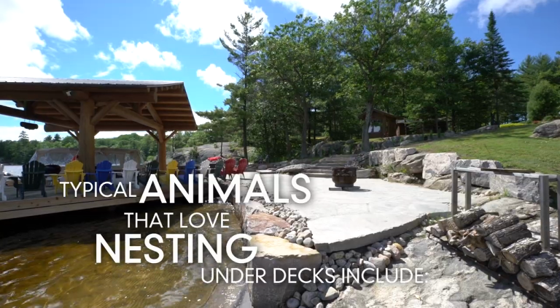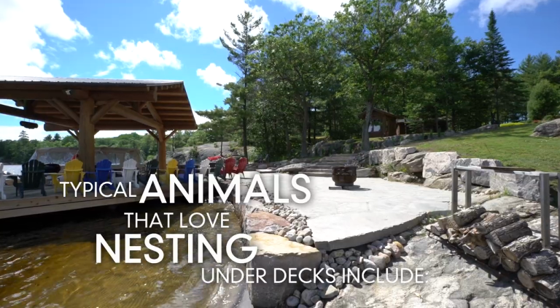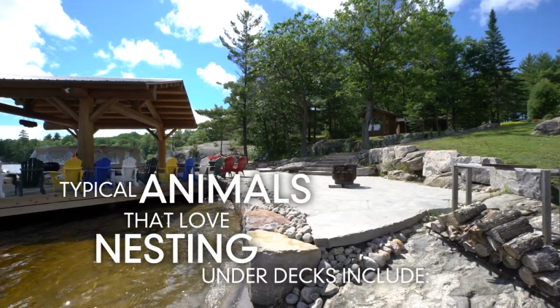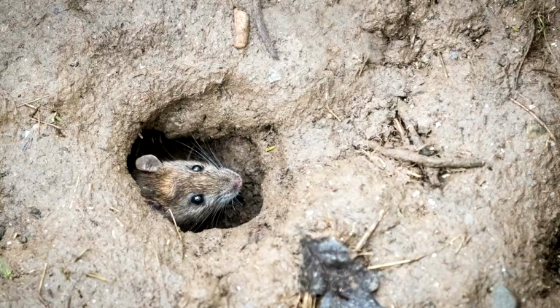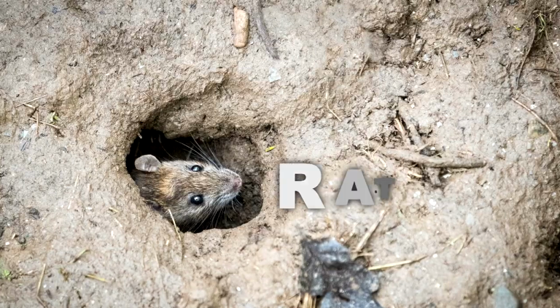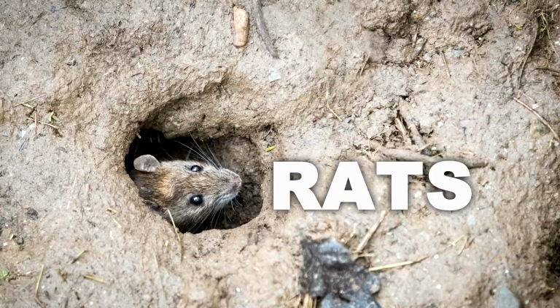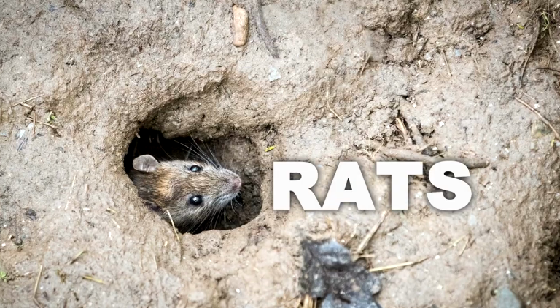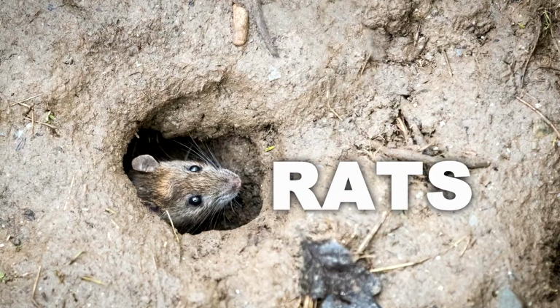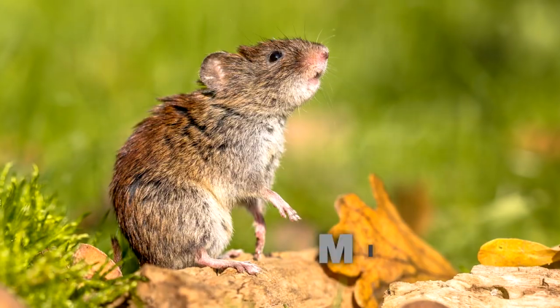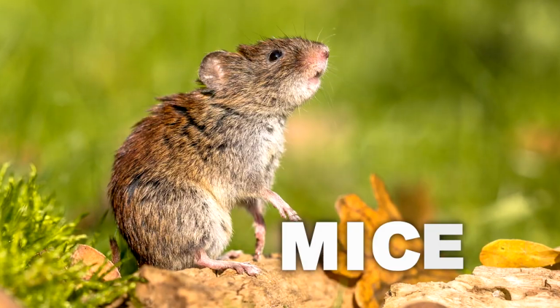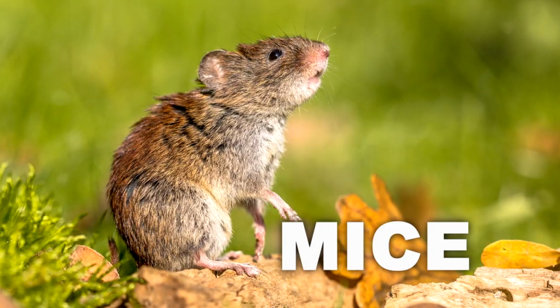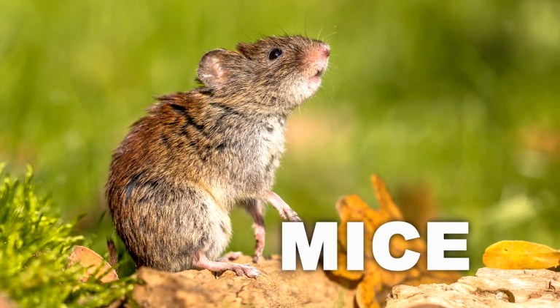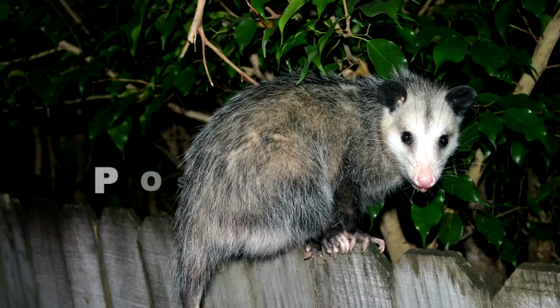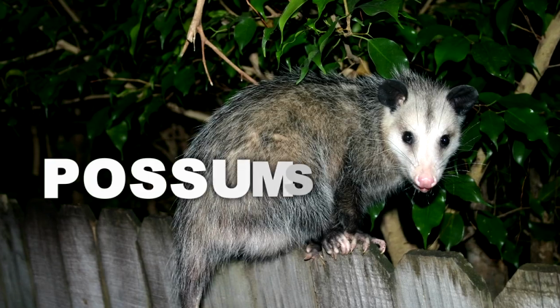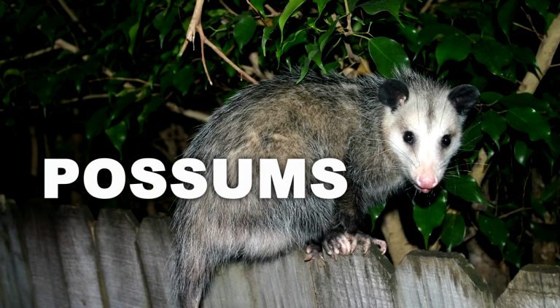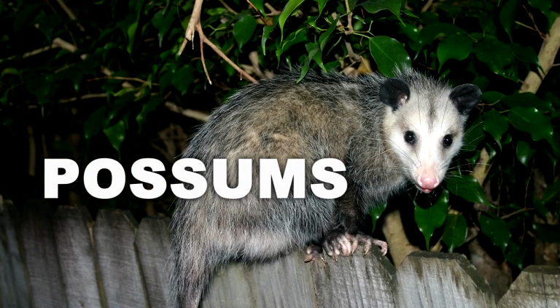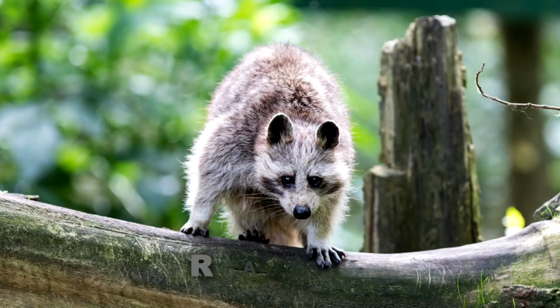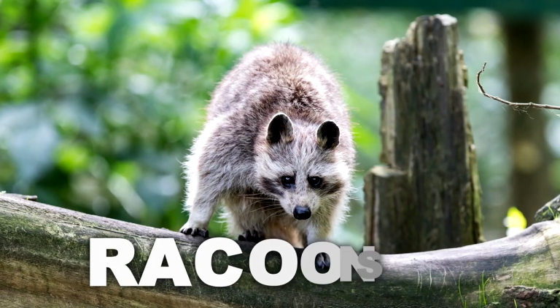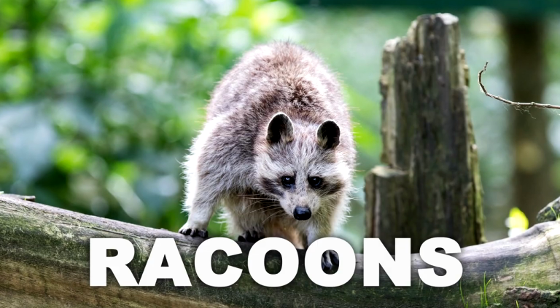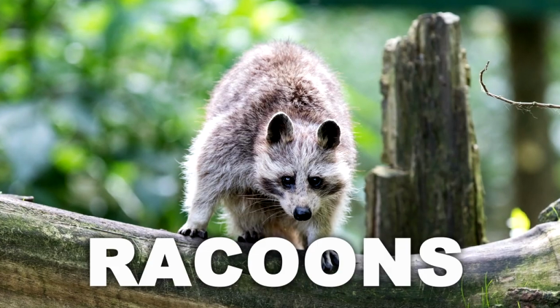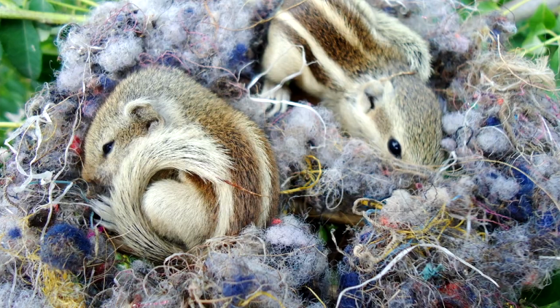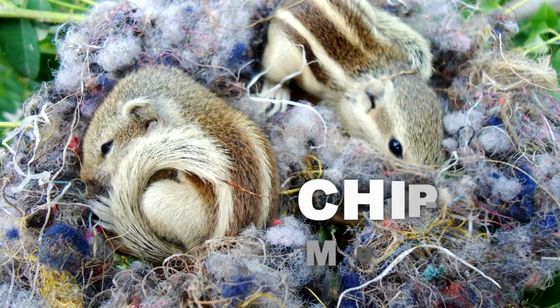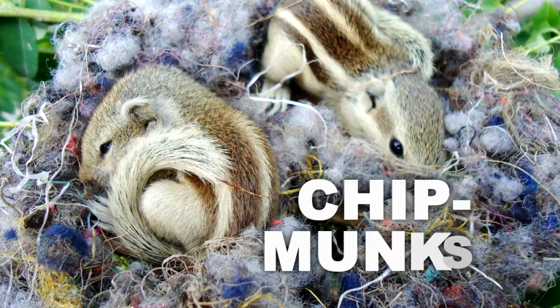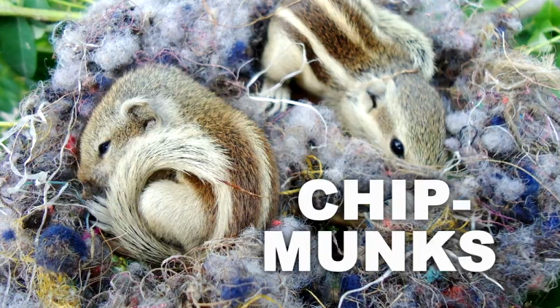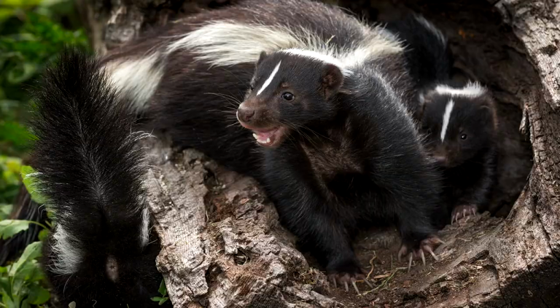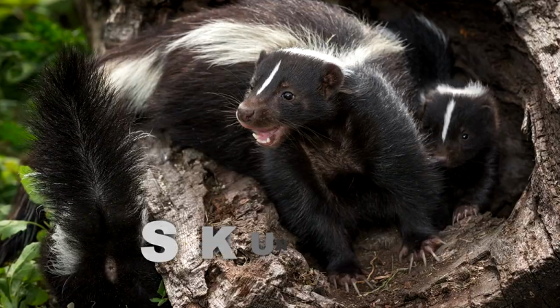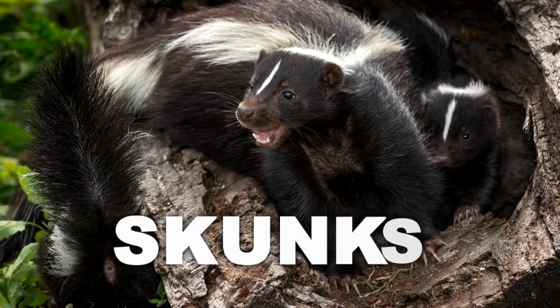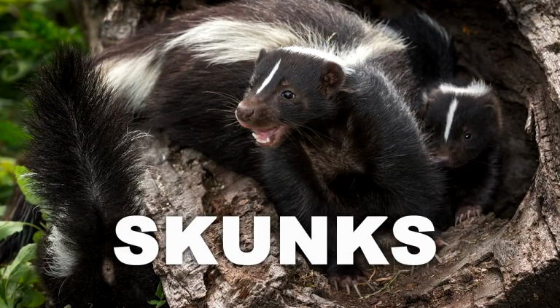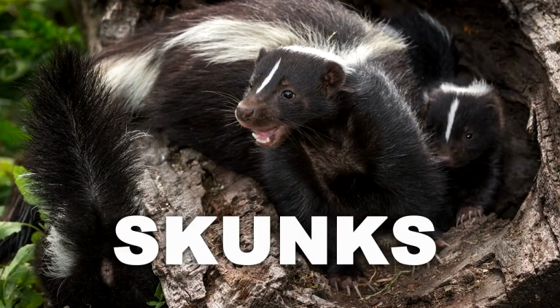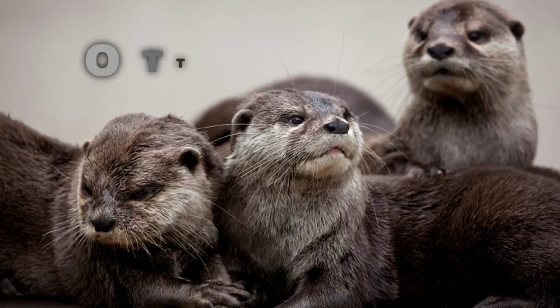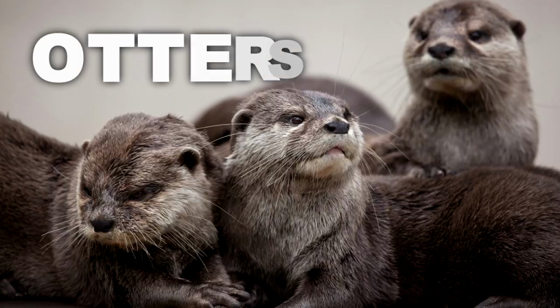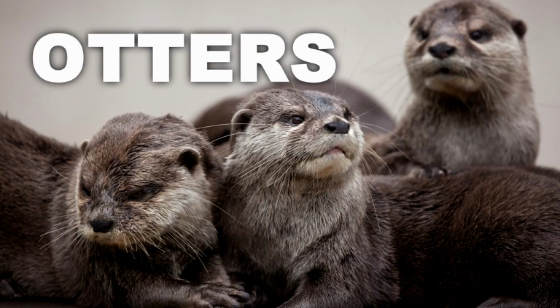They are rats and mice, possums, raccoons, chipmunks, skunks, and otters.